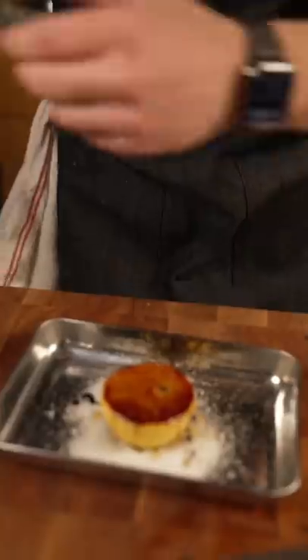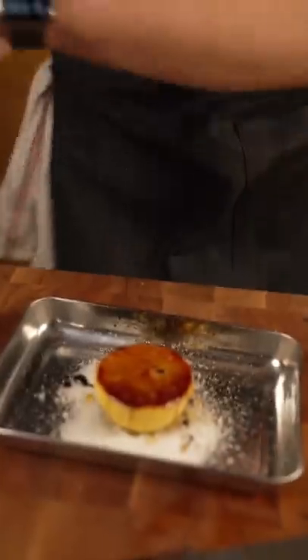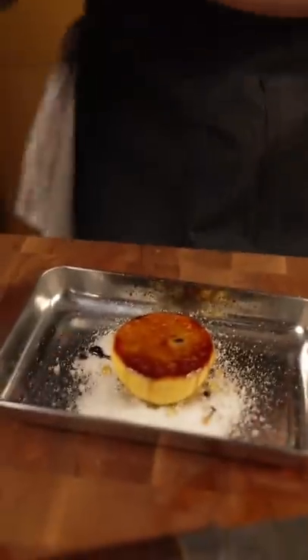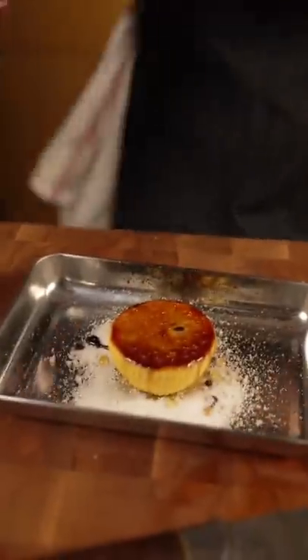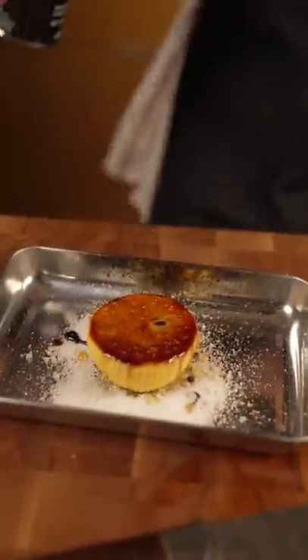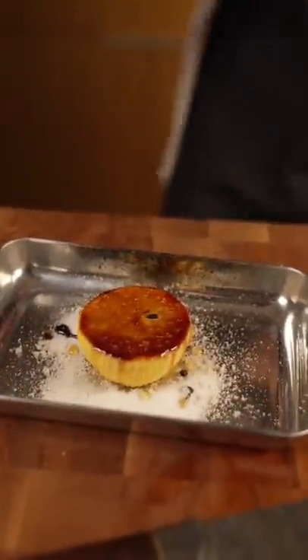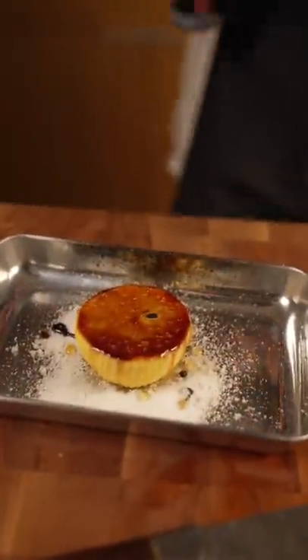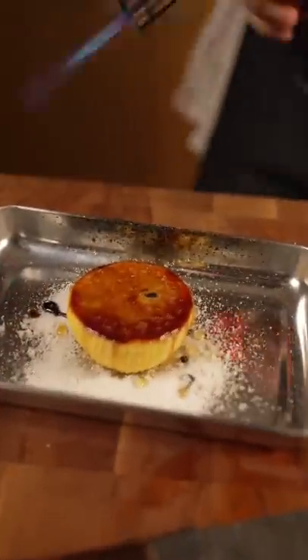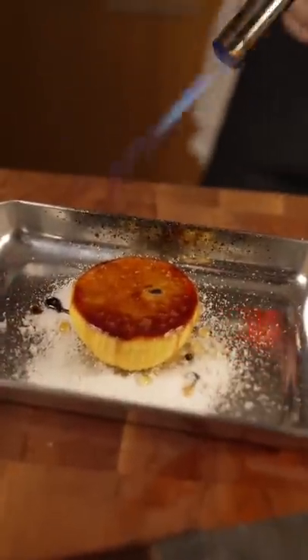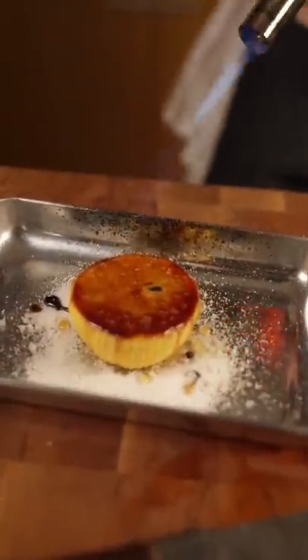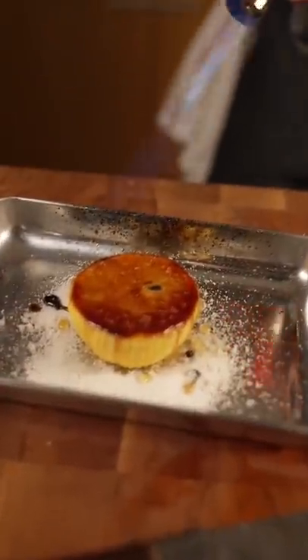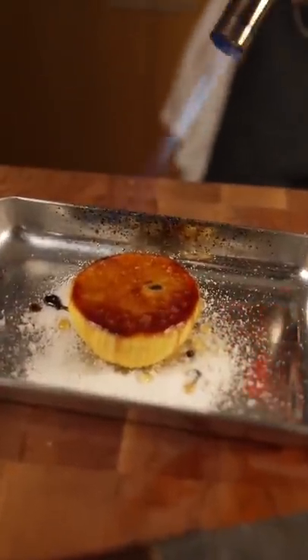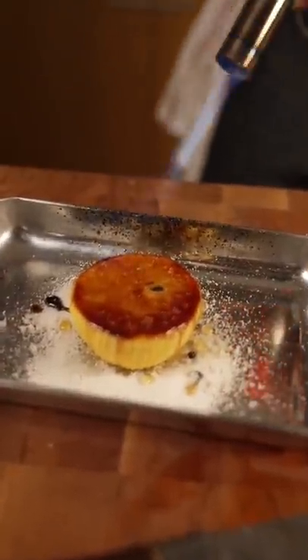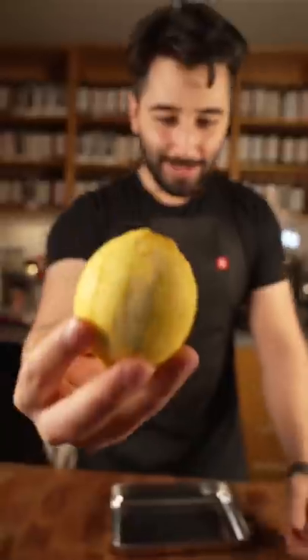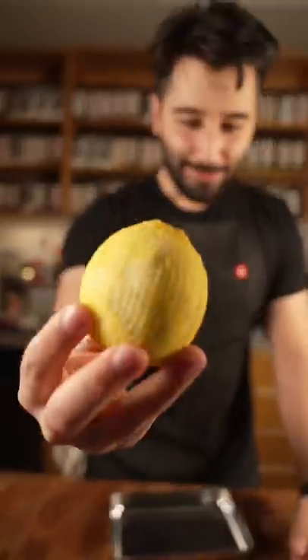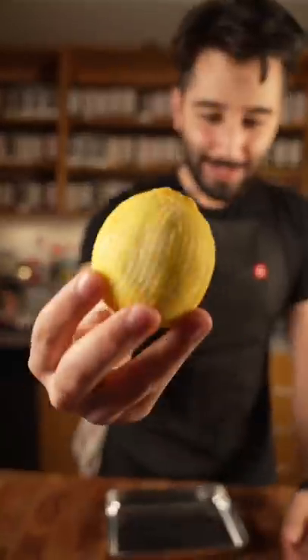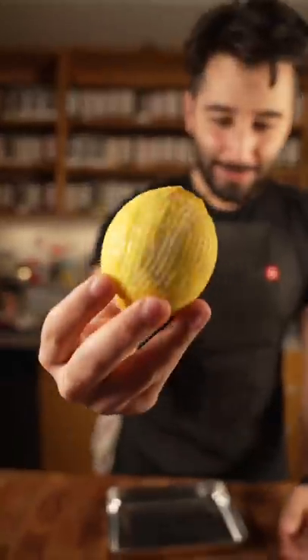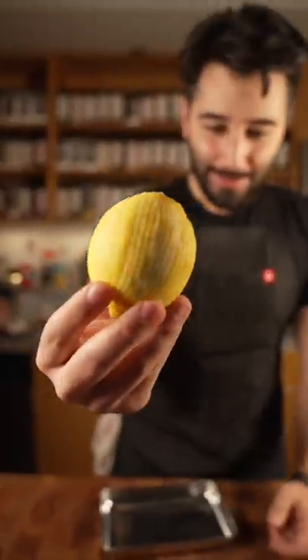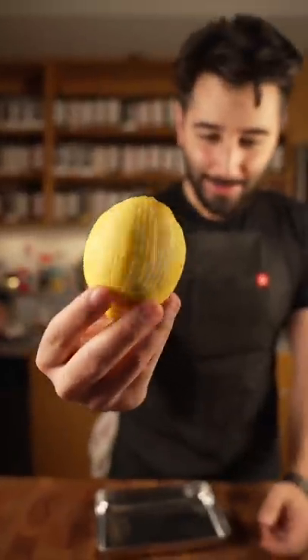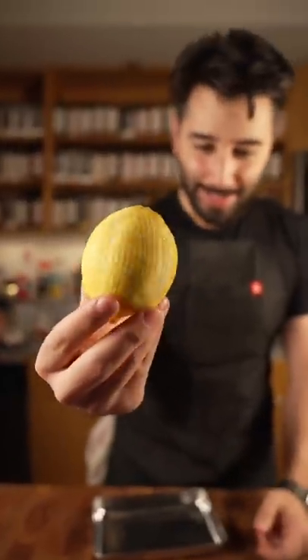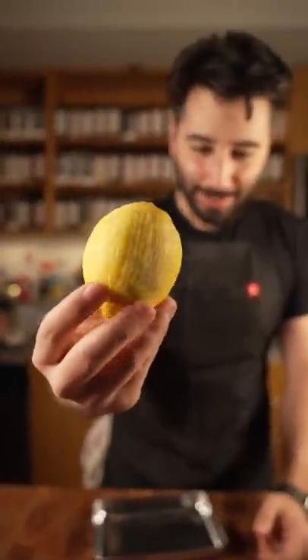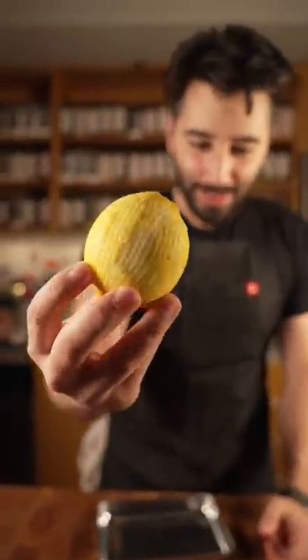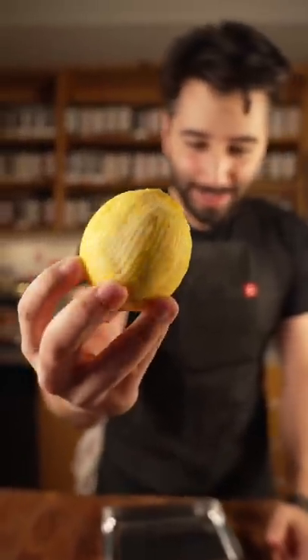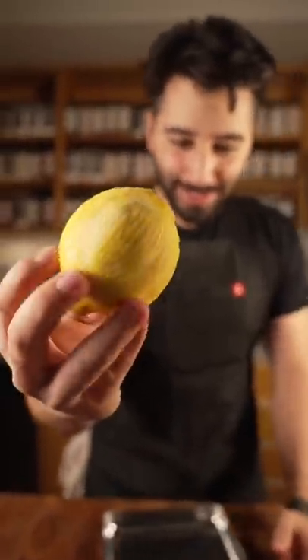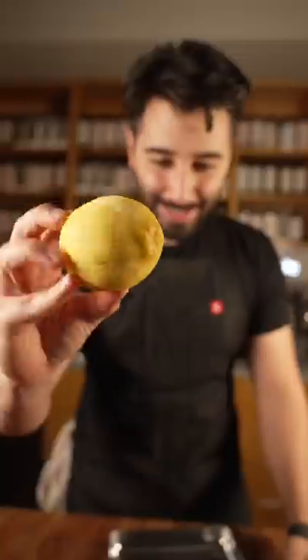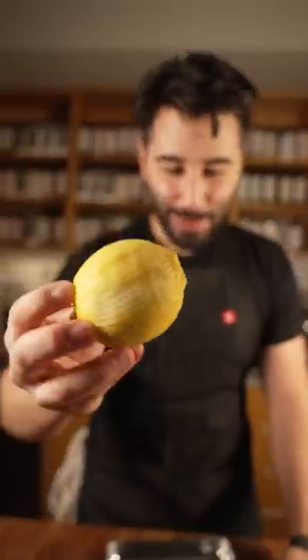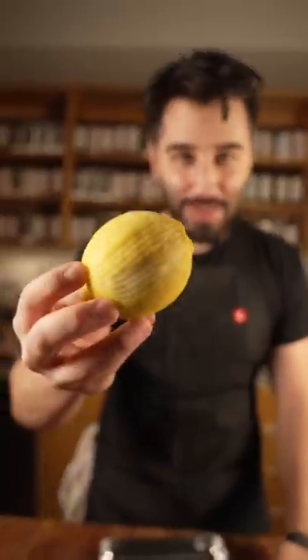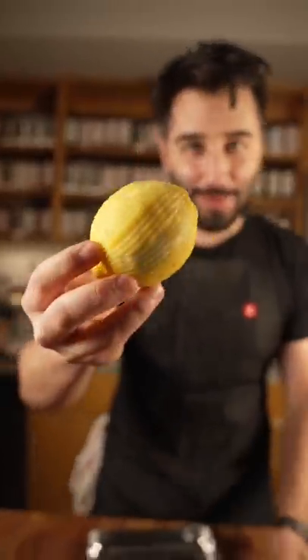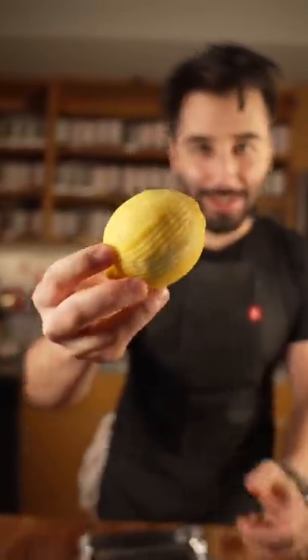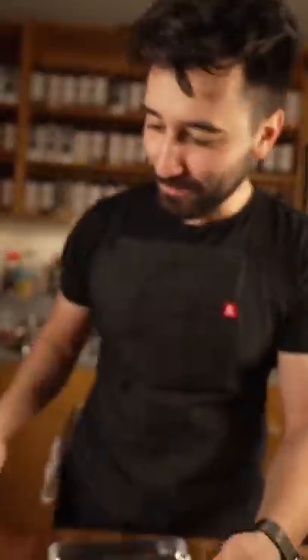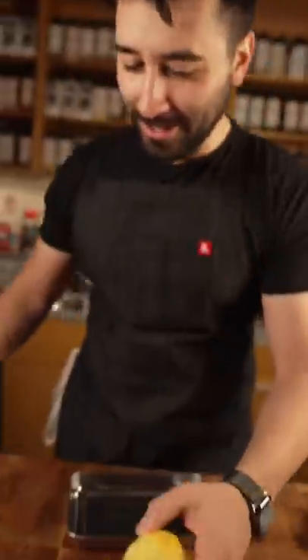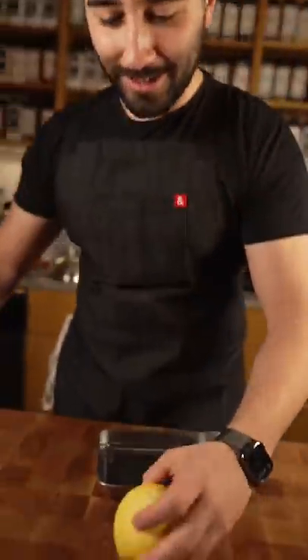We're gonna brulée a lemon. First off, have you ever seen a lemon like this? It's a grippy lemon, that's what we call it.